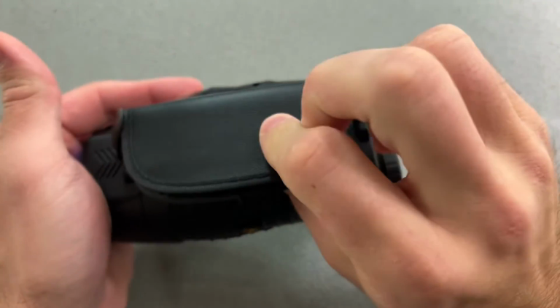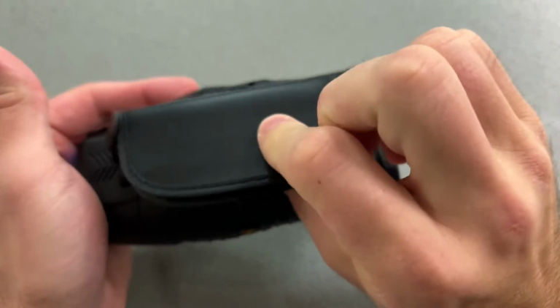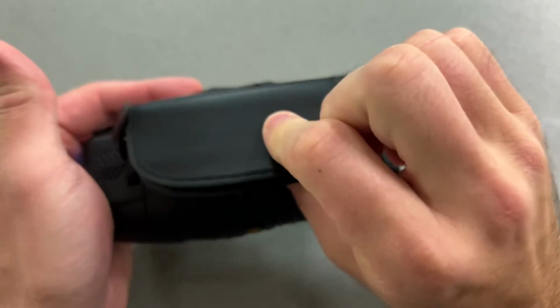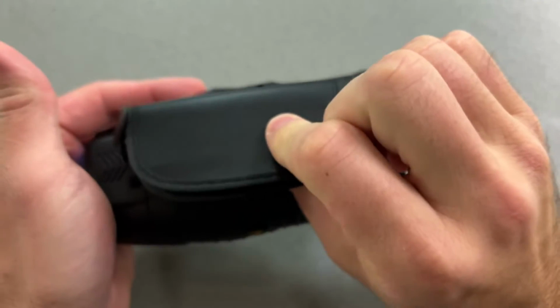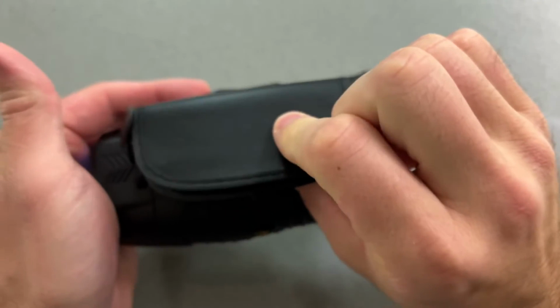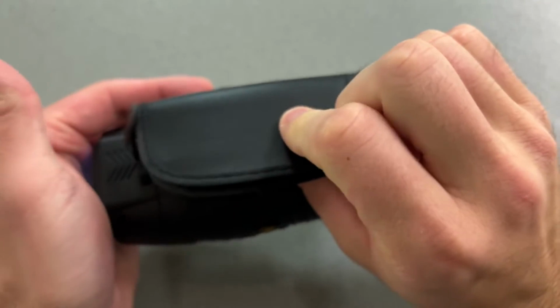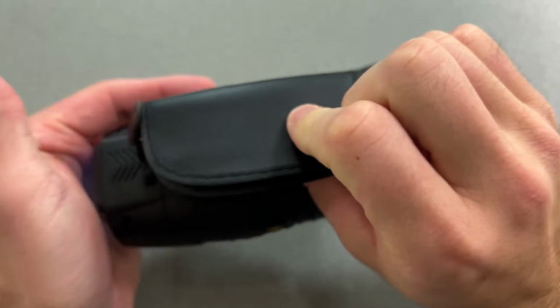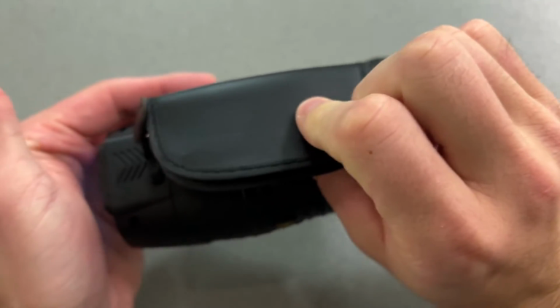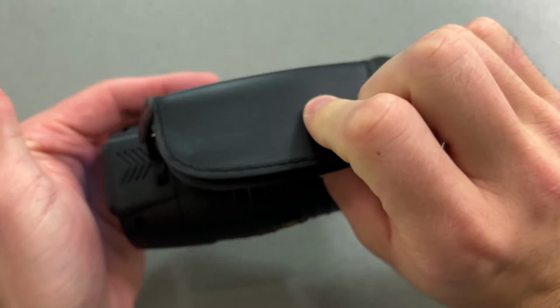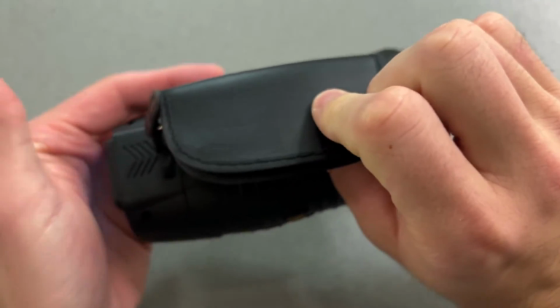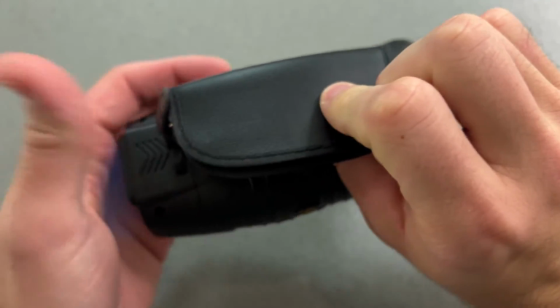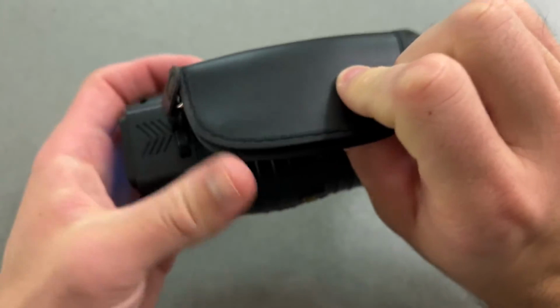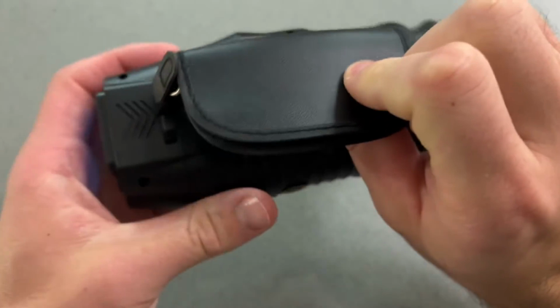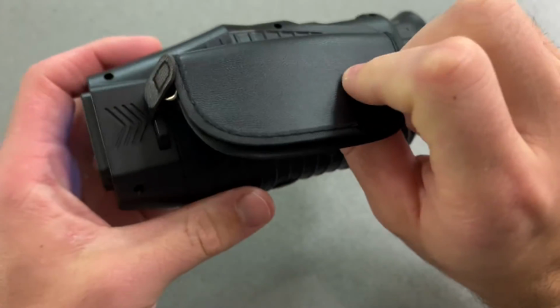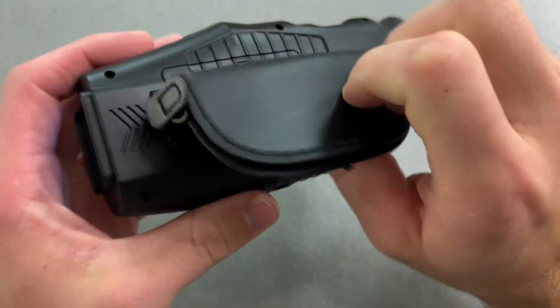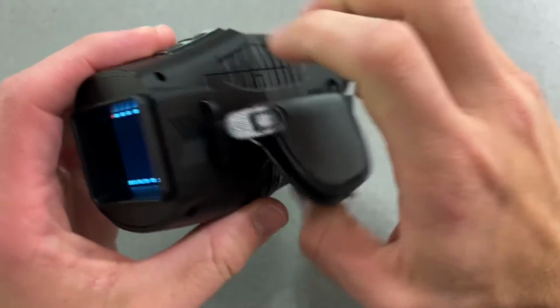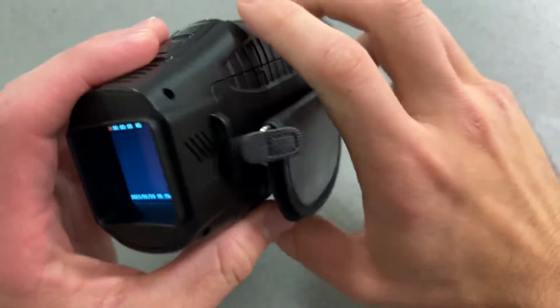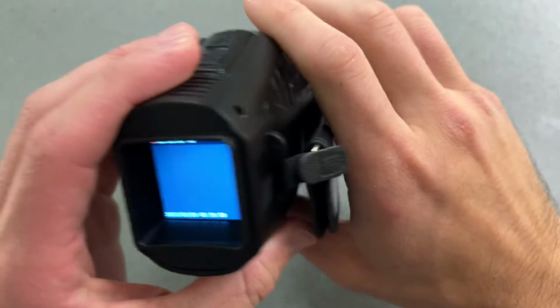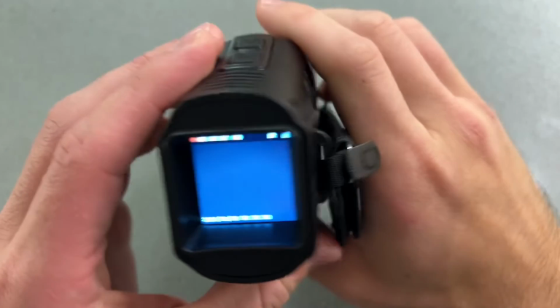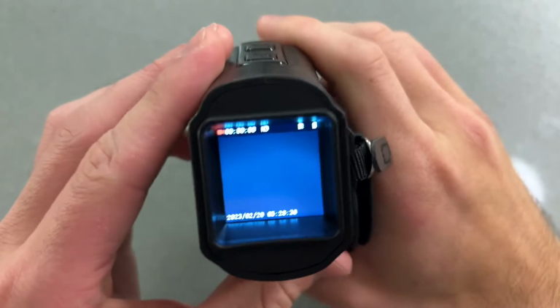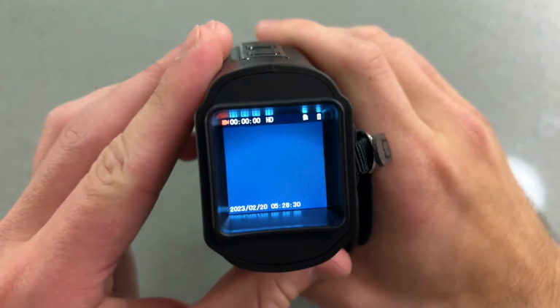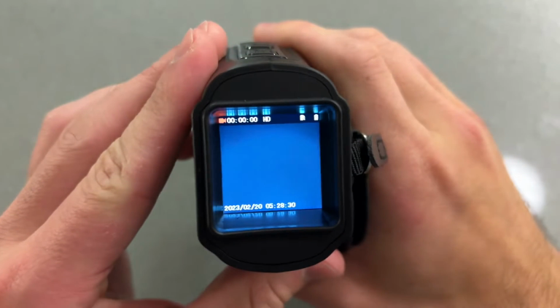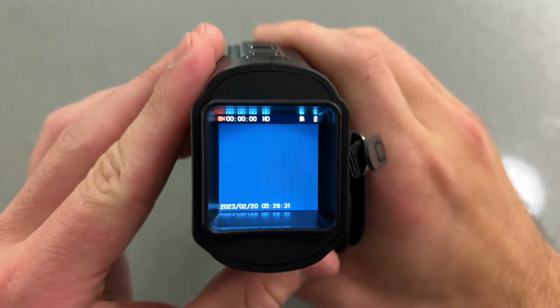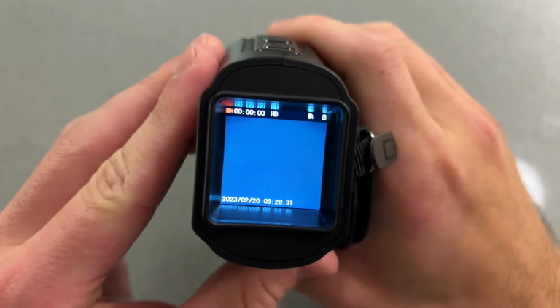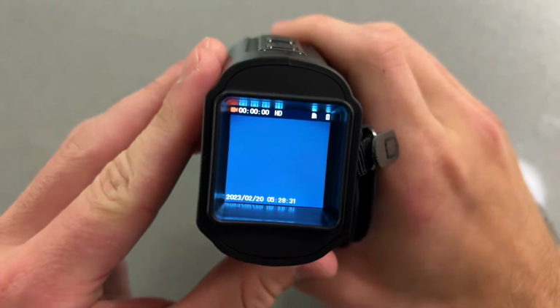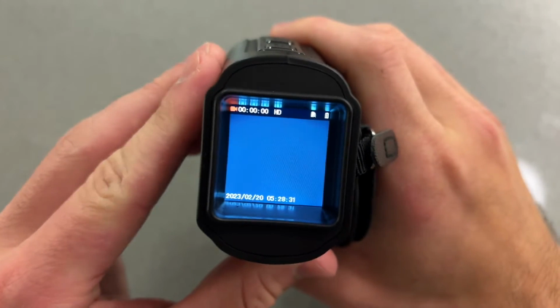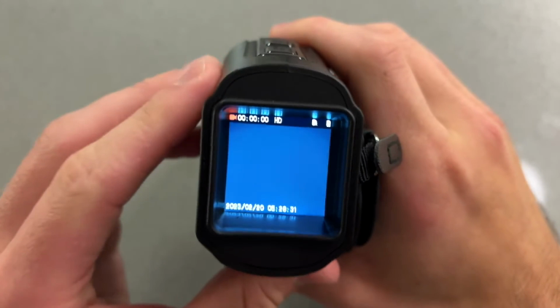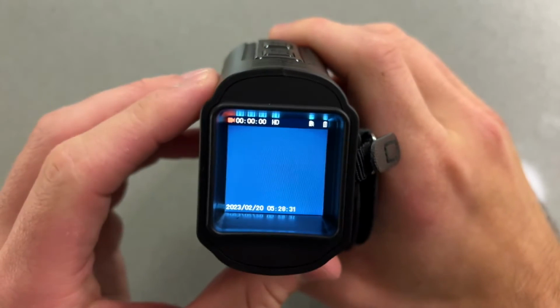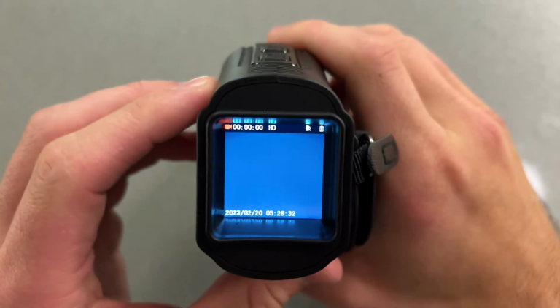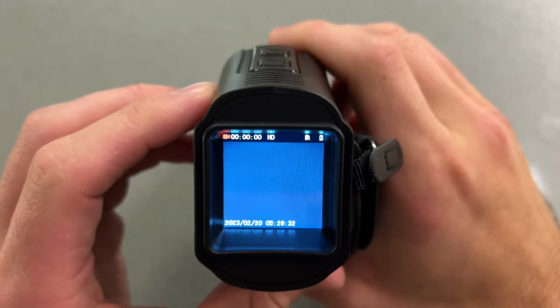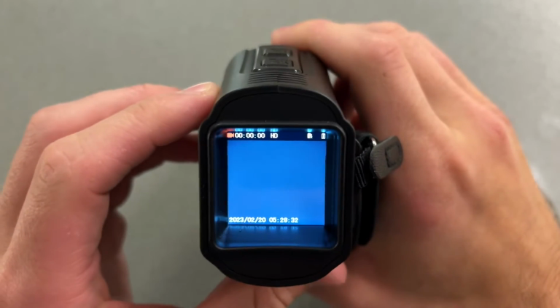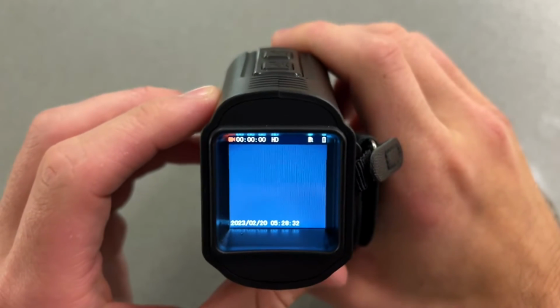There's a standard hand strap right here, fully adjustable. And back here you are going to notice that we have the screen.